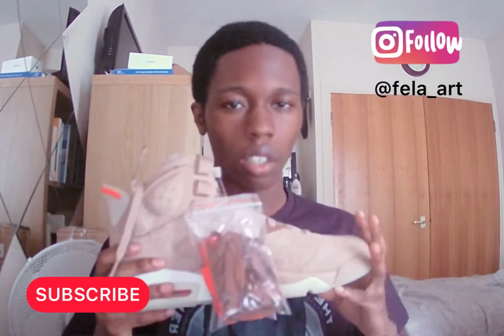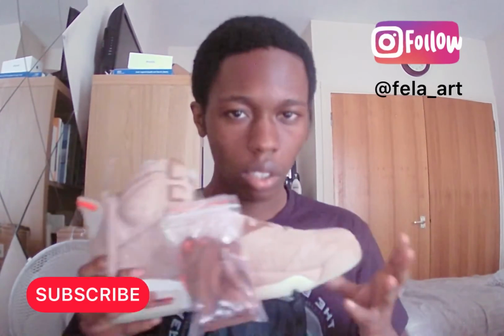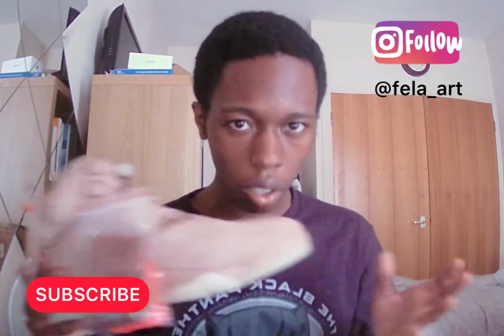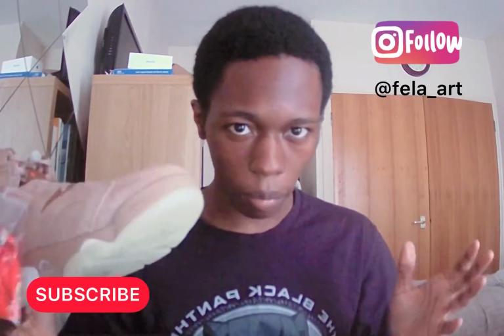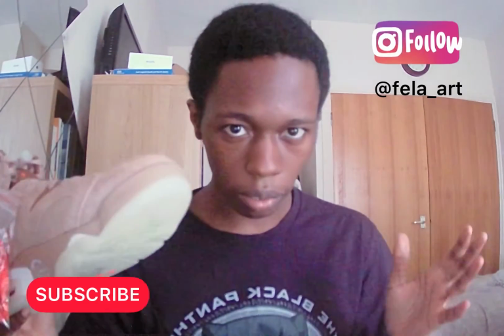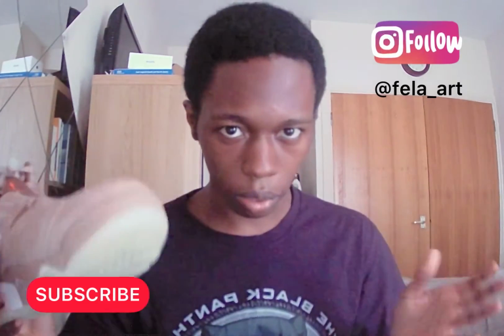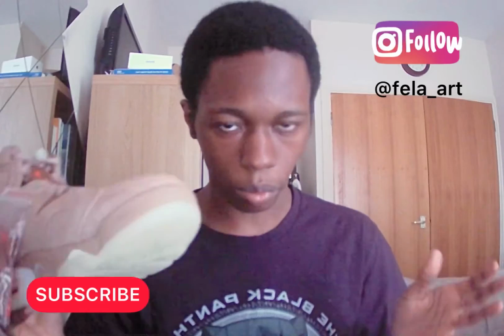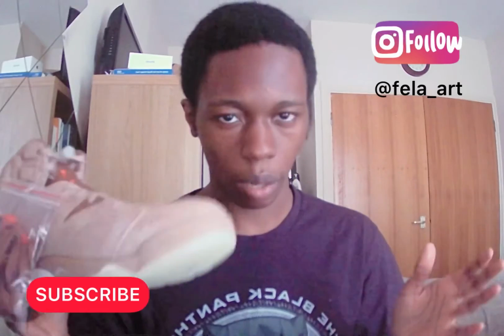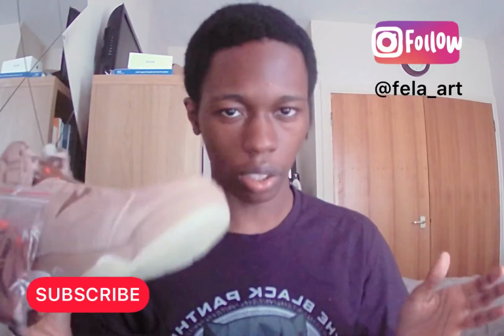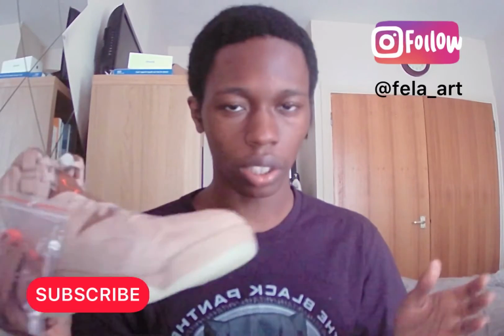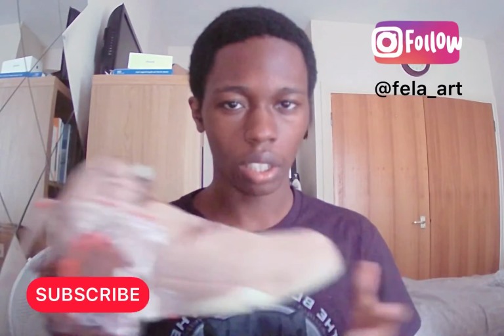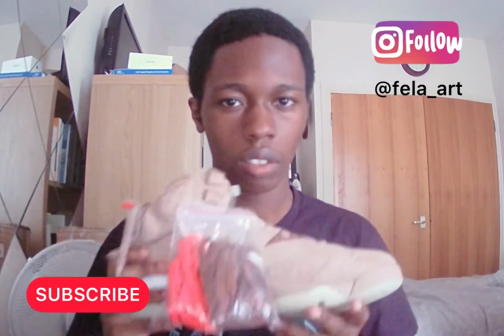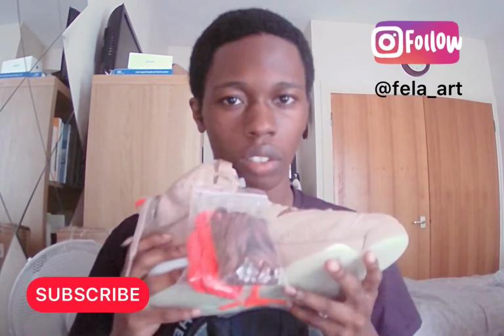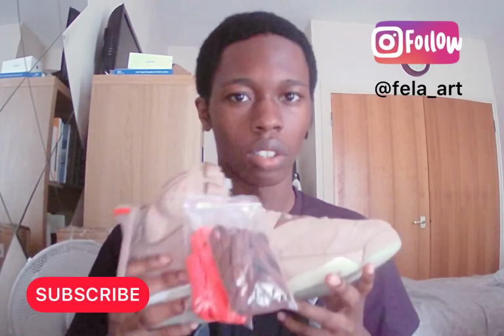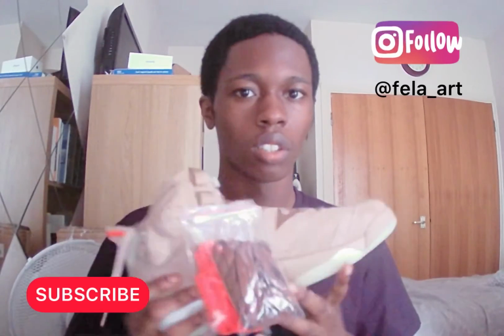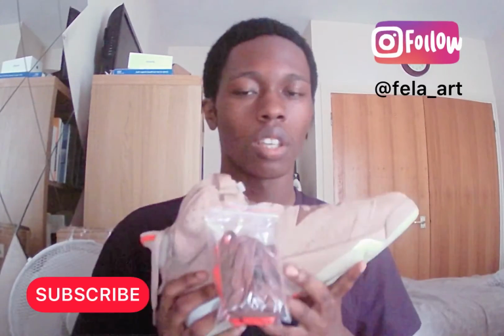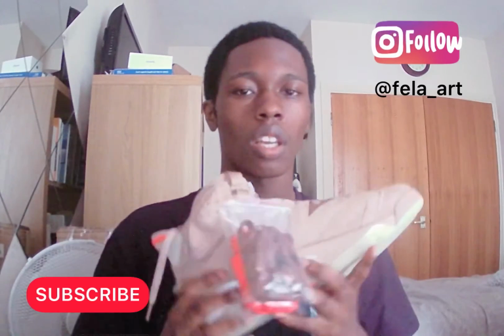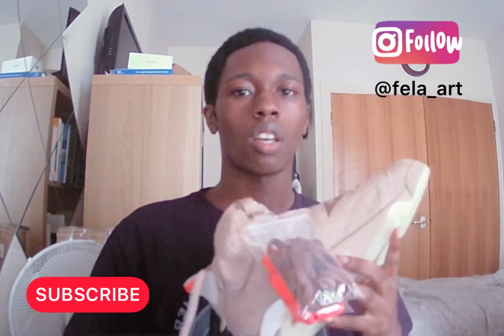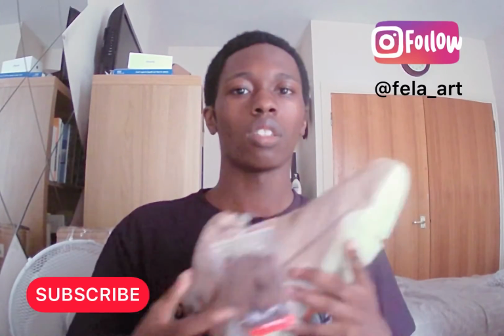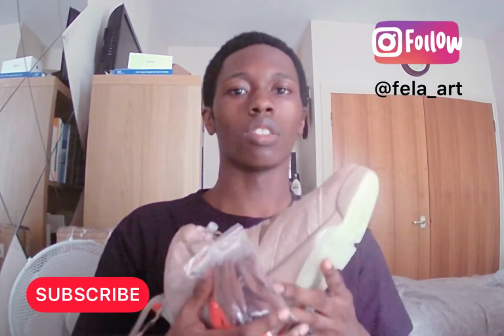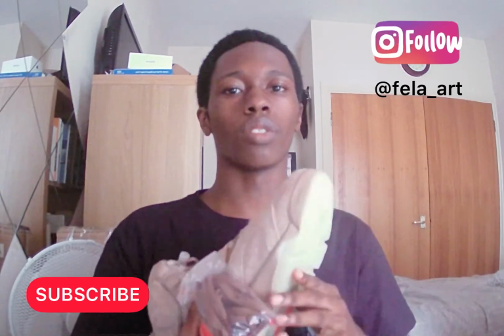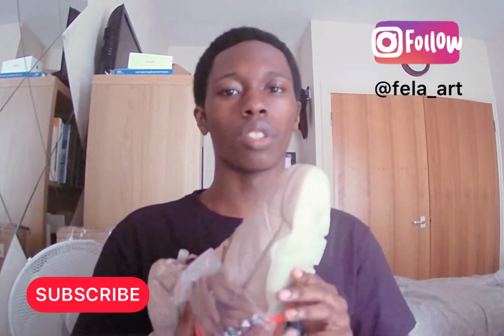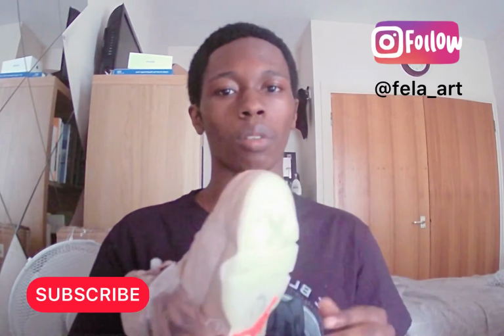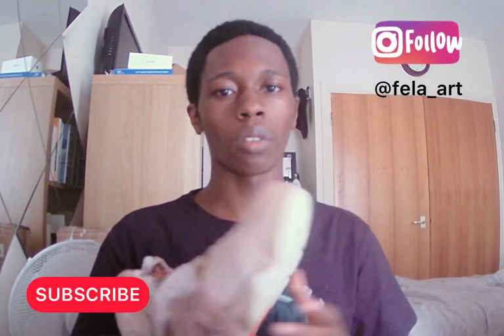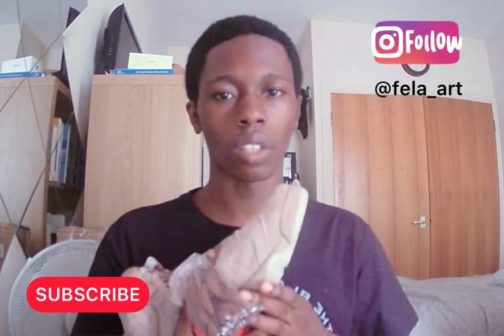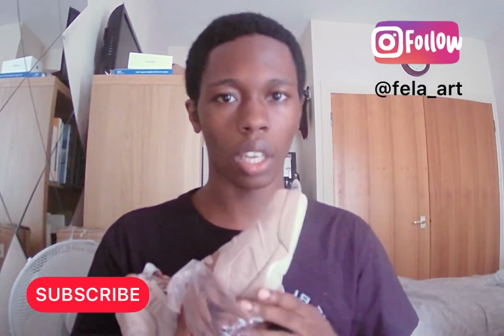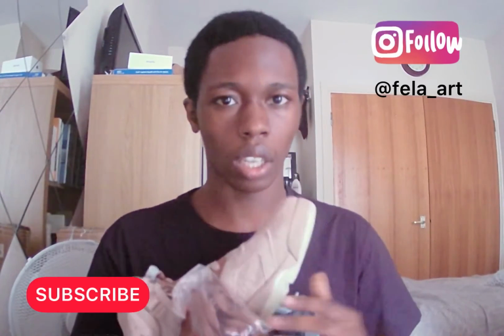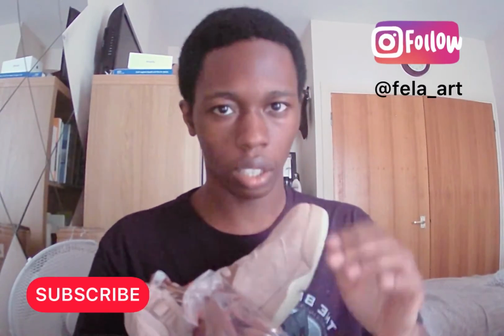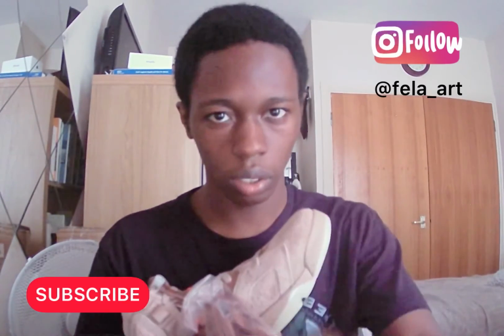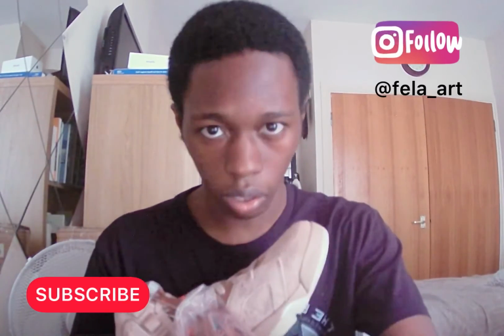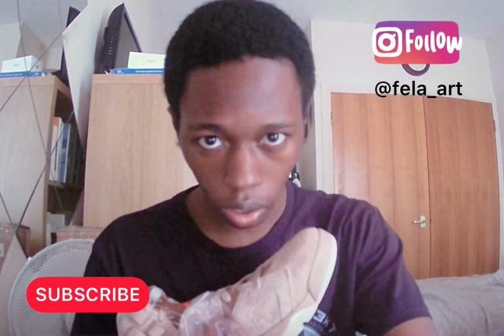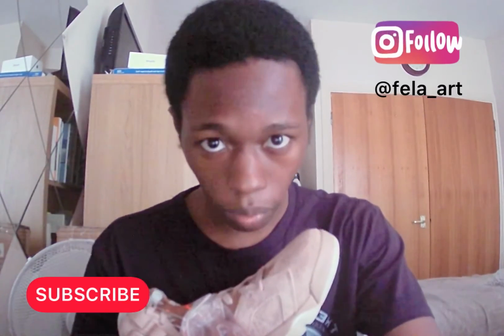That's it for me — please like, comment, subscribe, and share this video, and I'll see you next time.